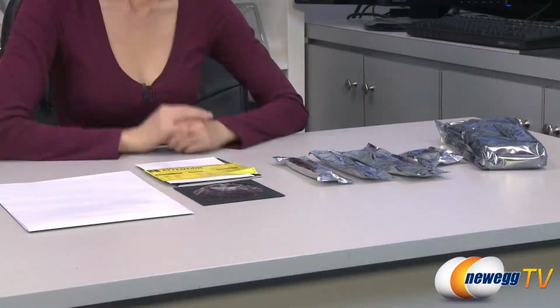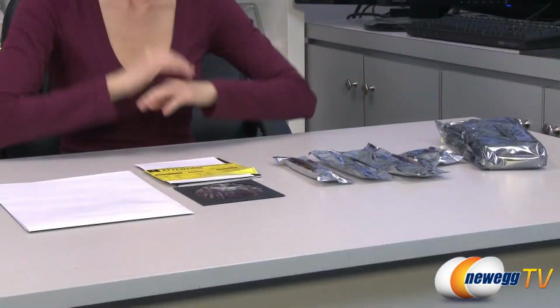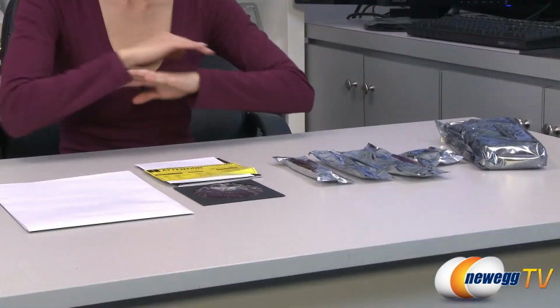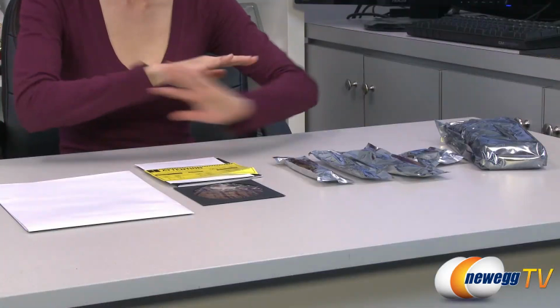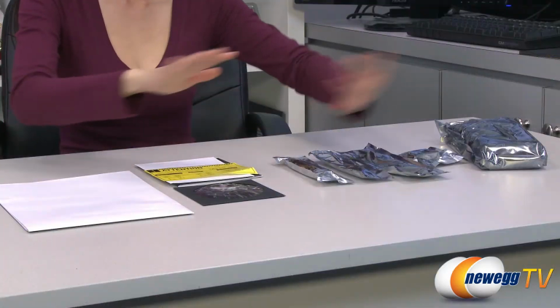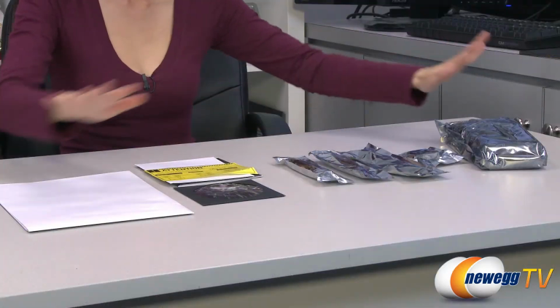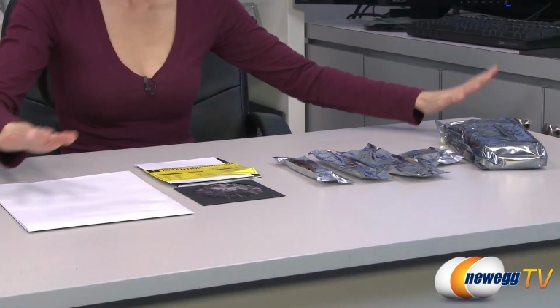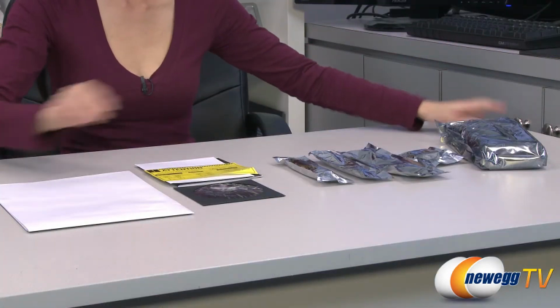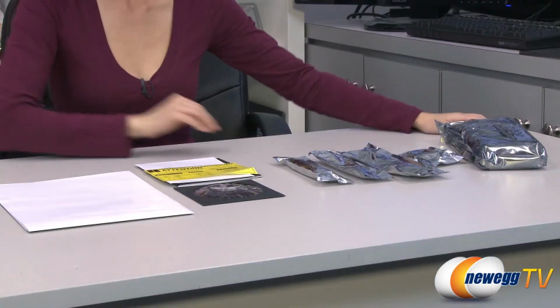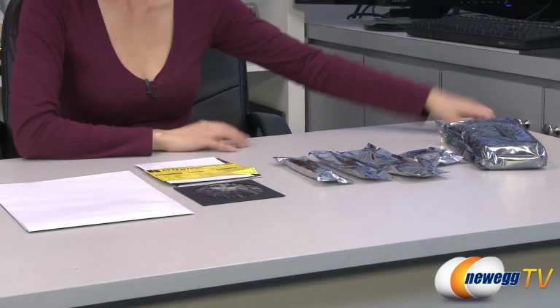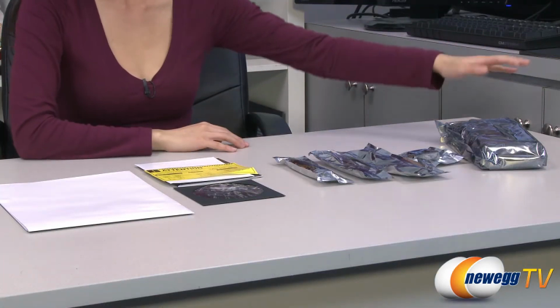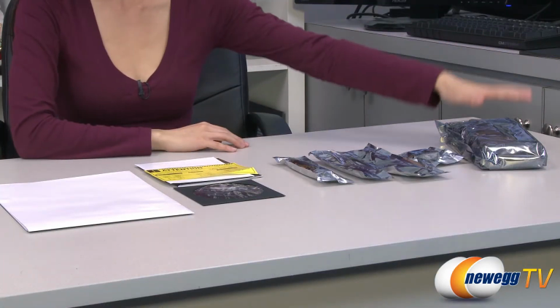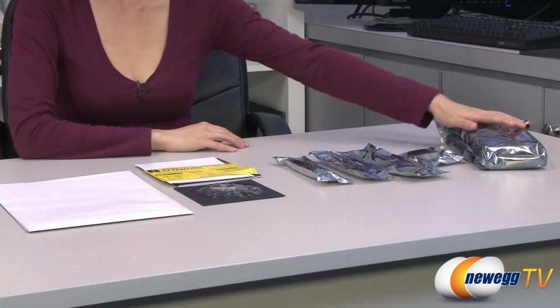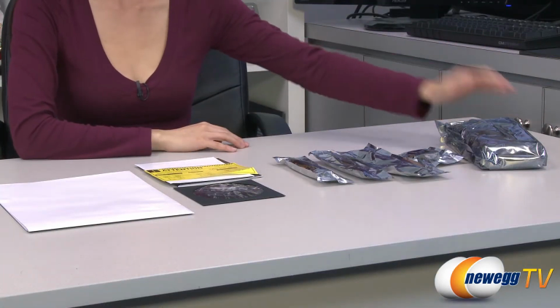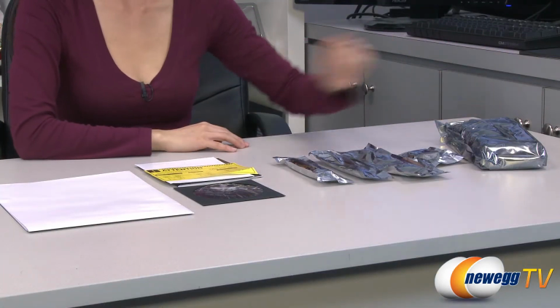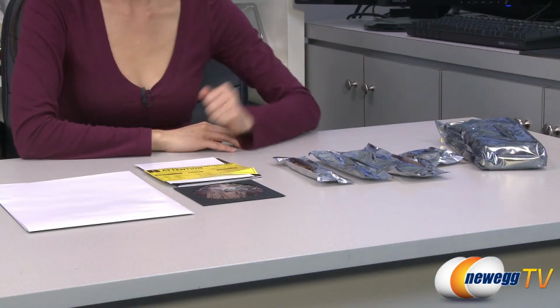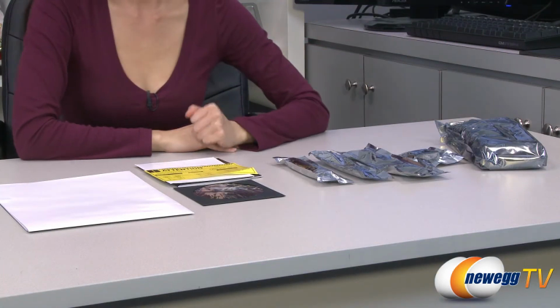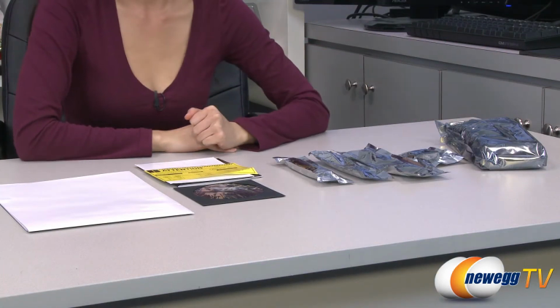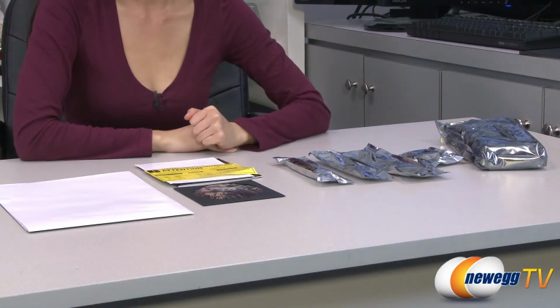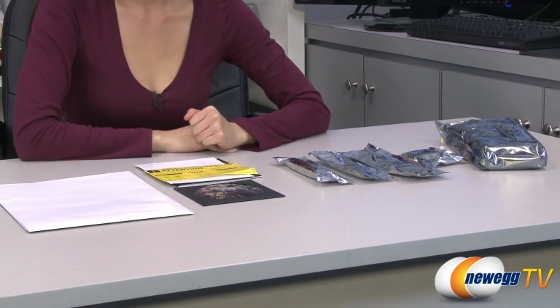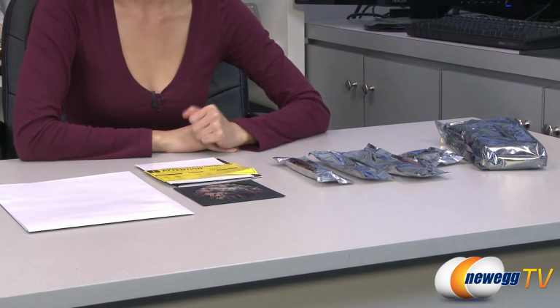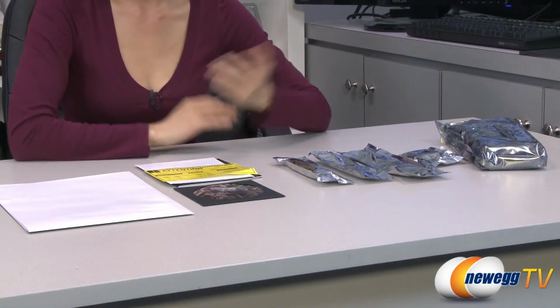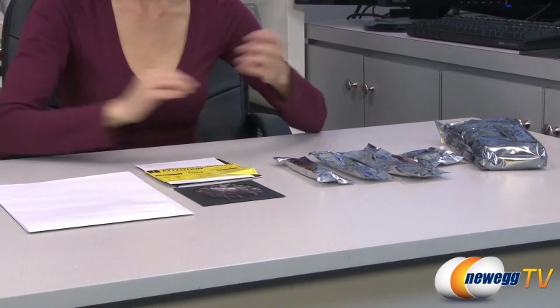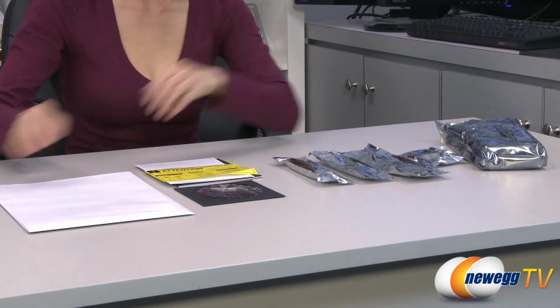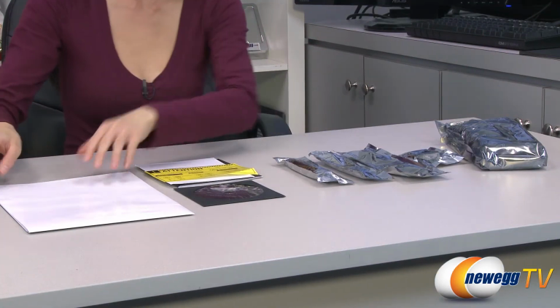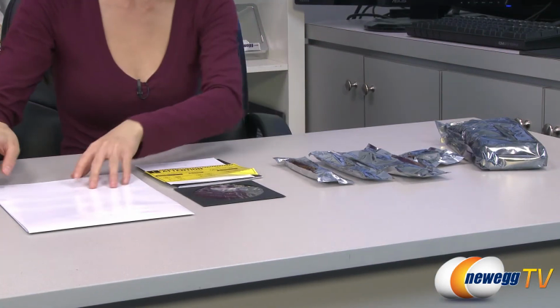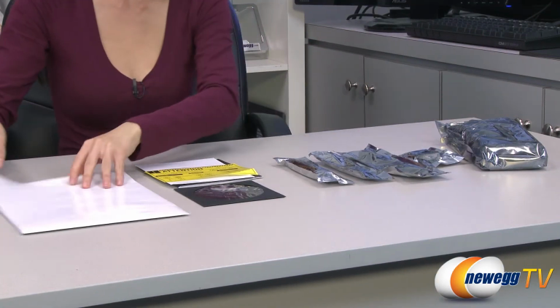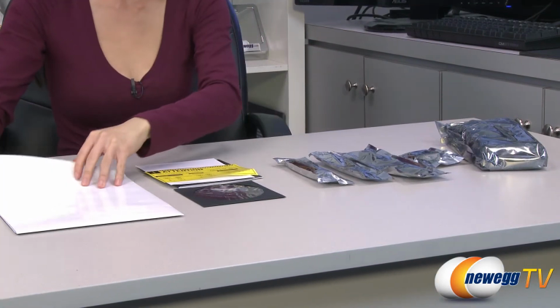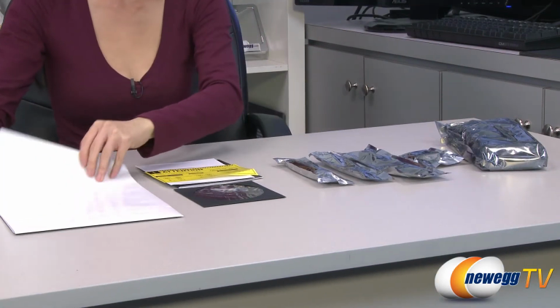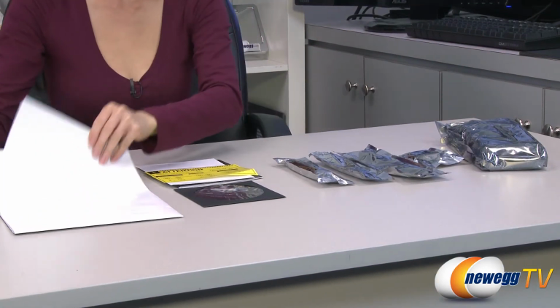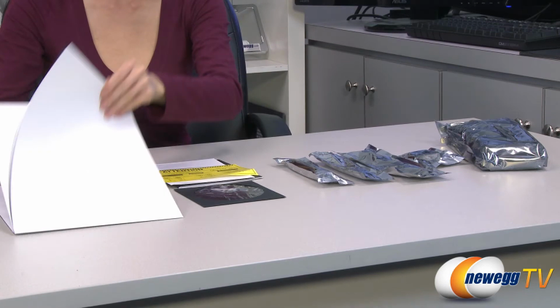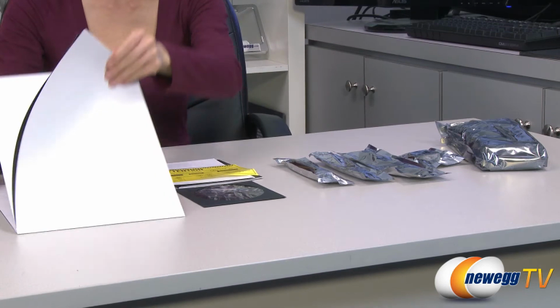Here's everything that comes in the box. We have the card itself, which I will go over in just a little bit, but first let's look at the accessories.